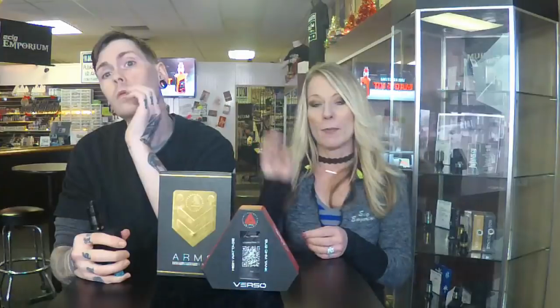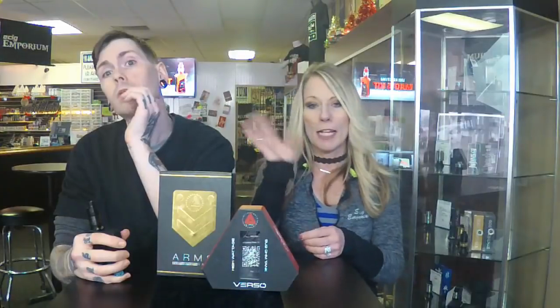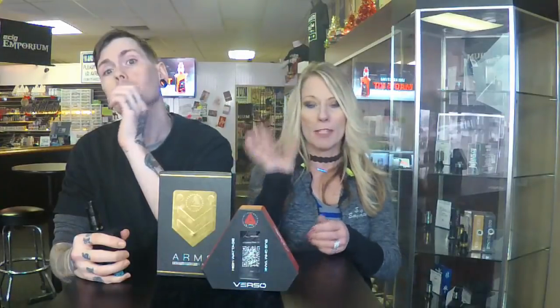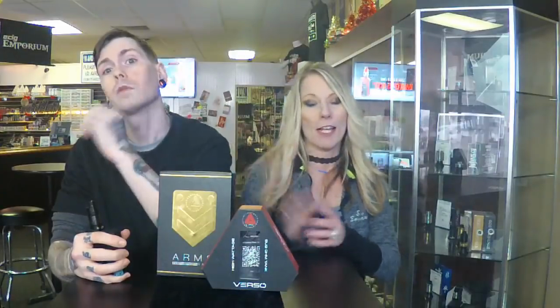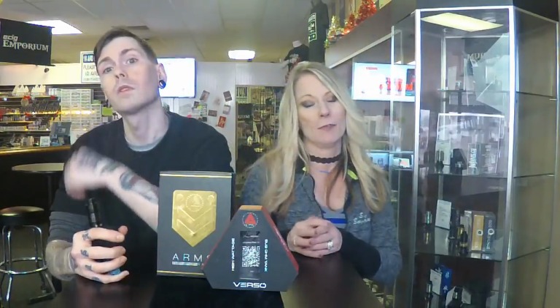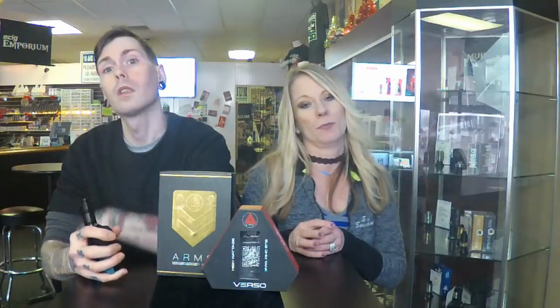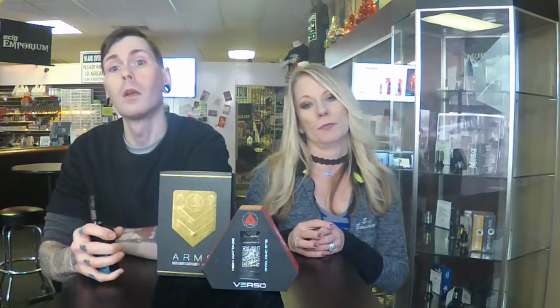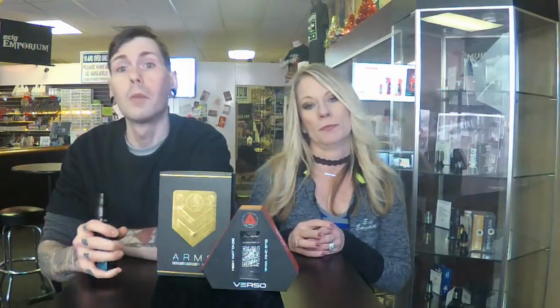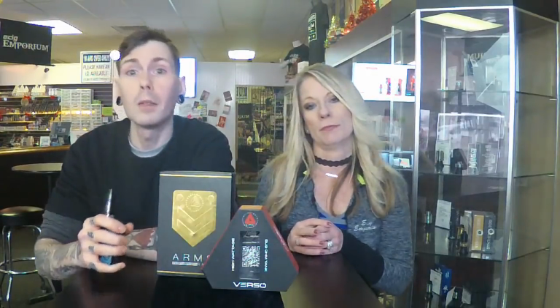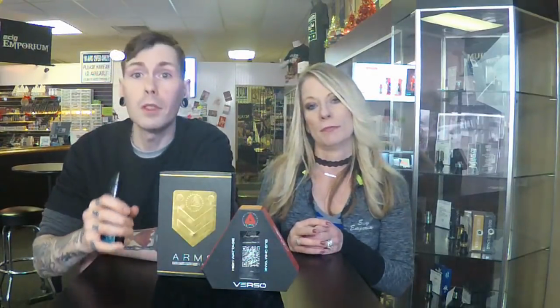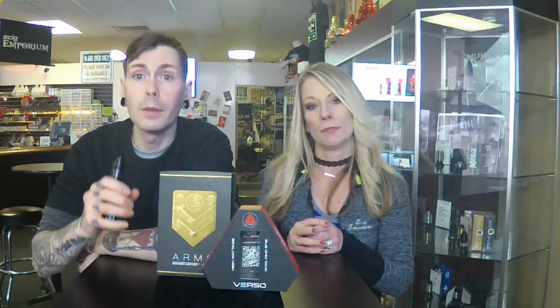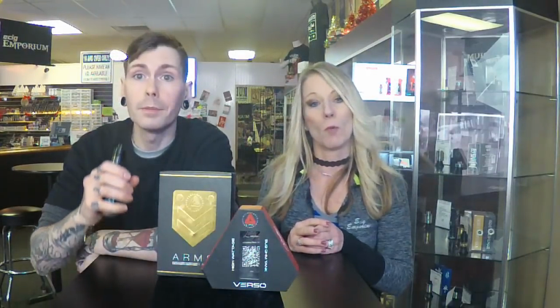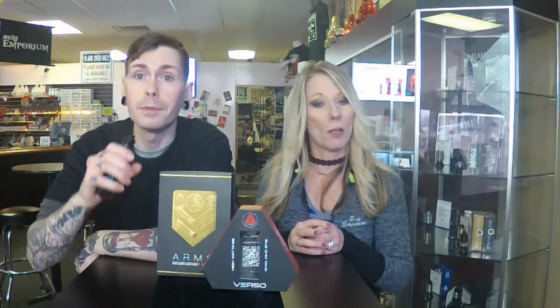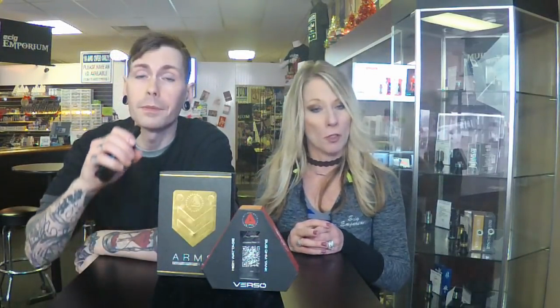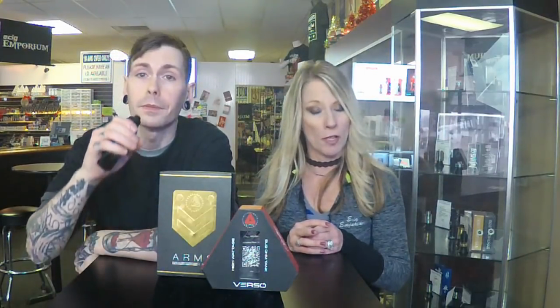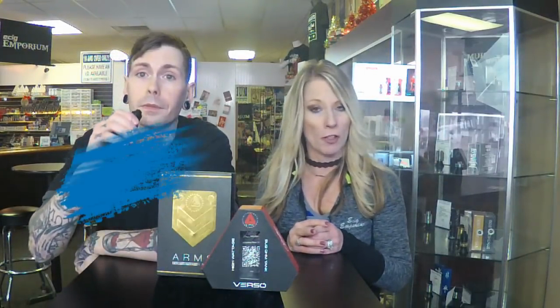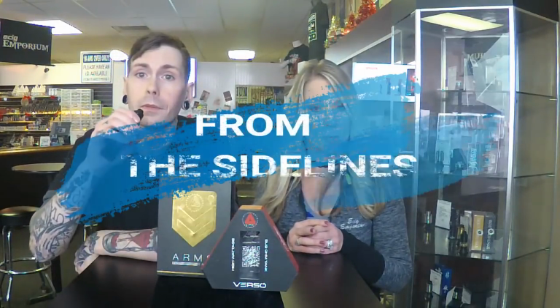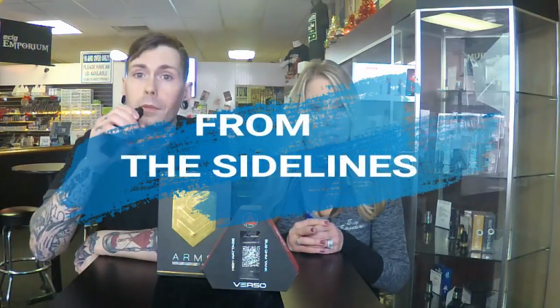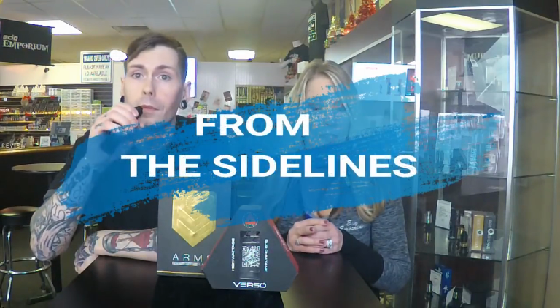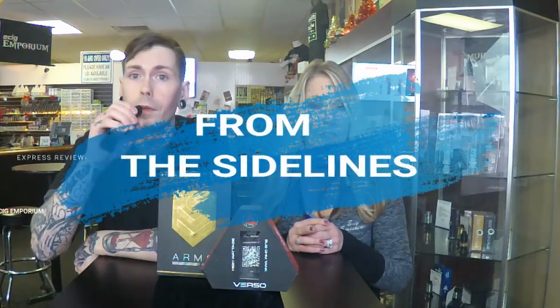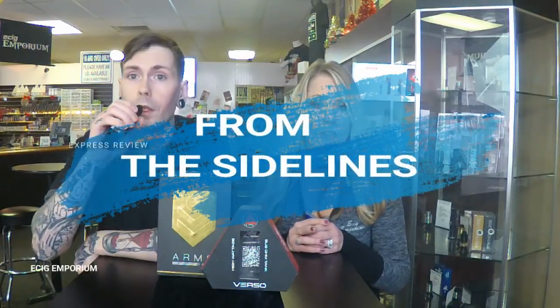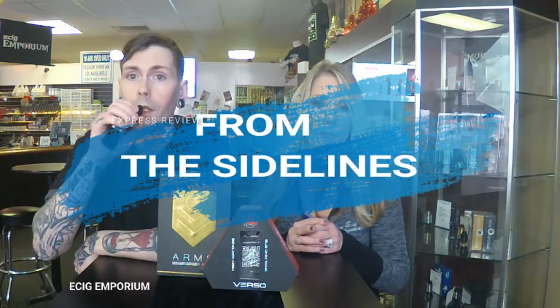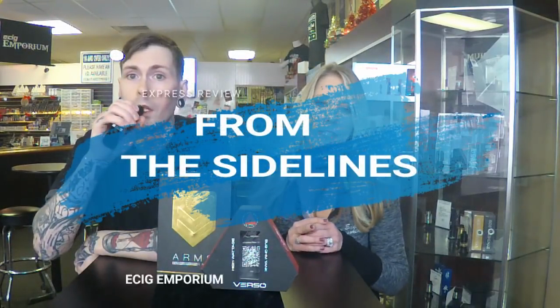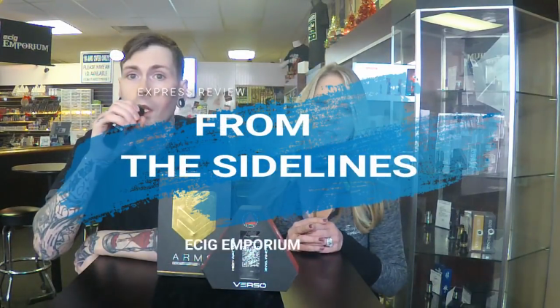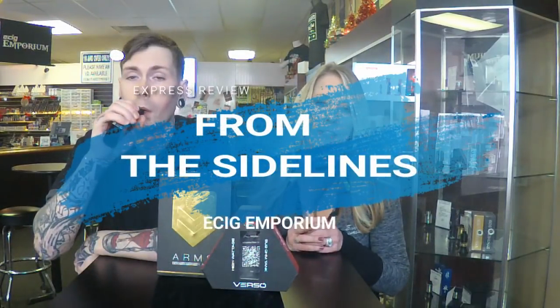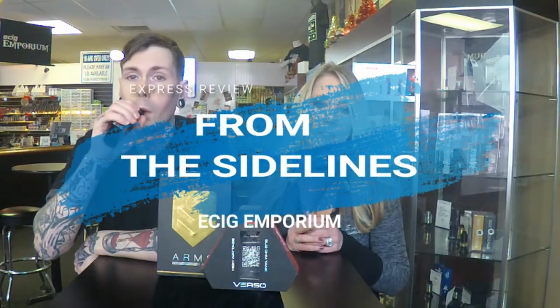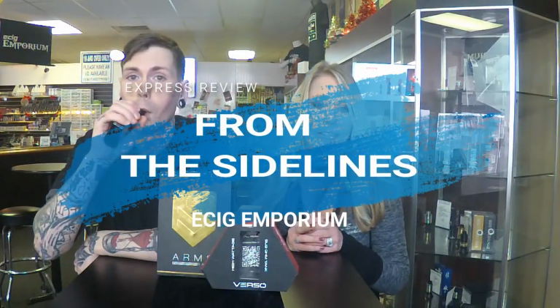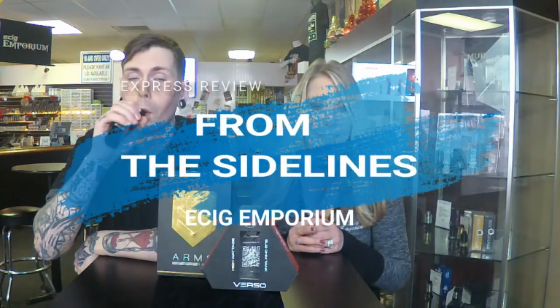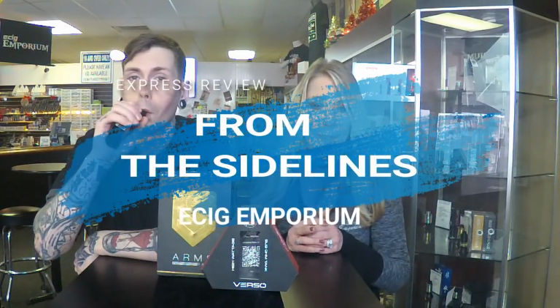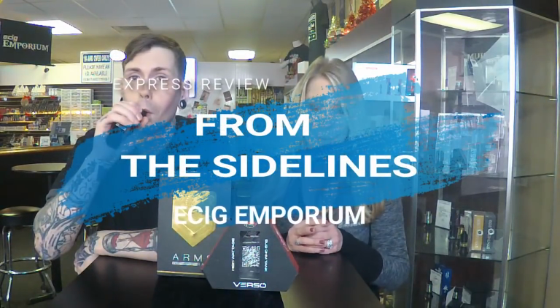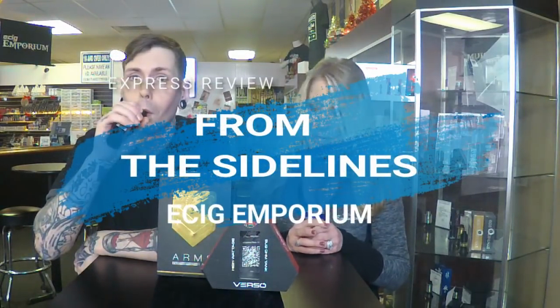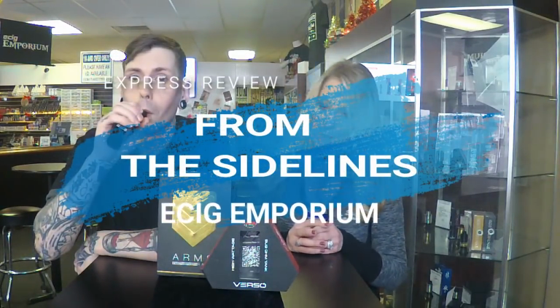Hi, my name's Annette. My name's Tim. And welcome to another Express Review from the sidelines of the East Lake Emporium.